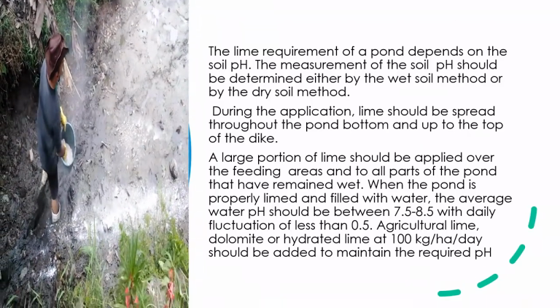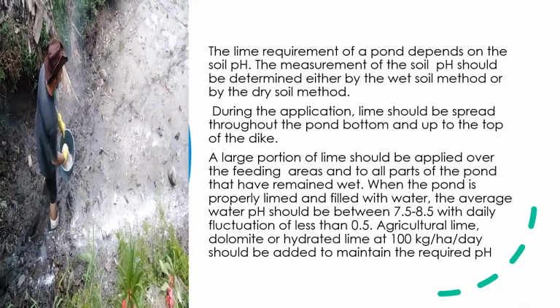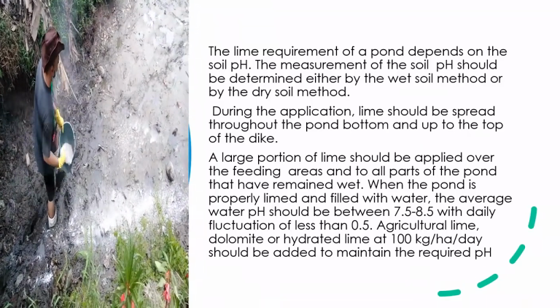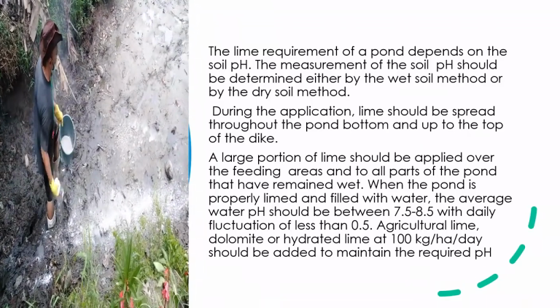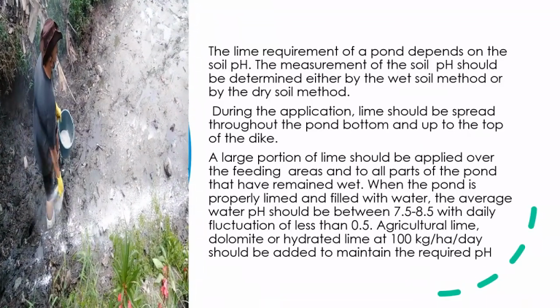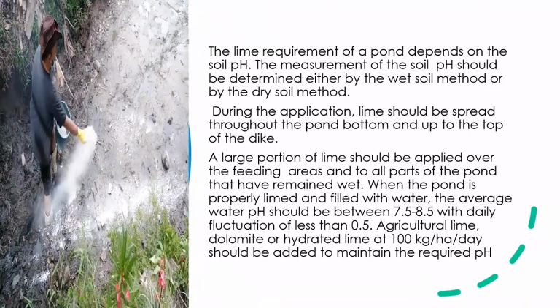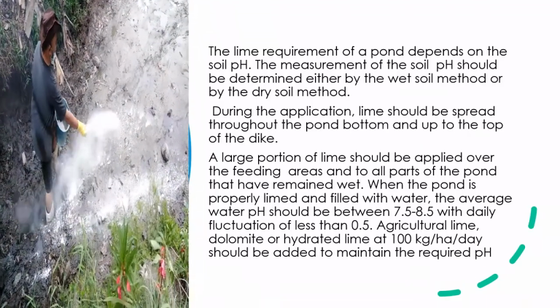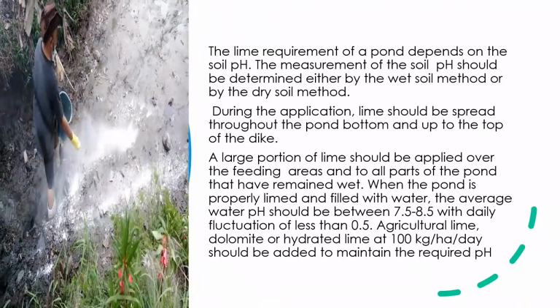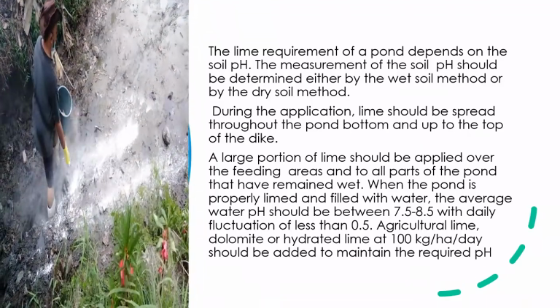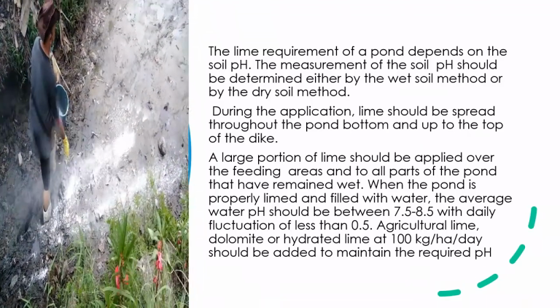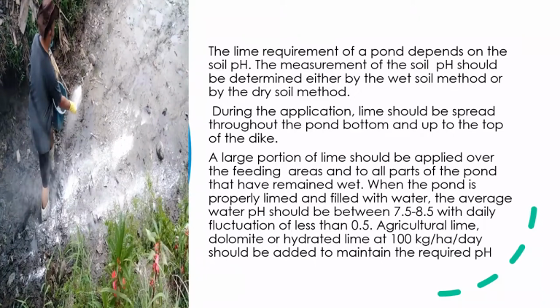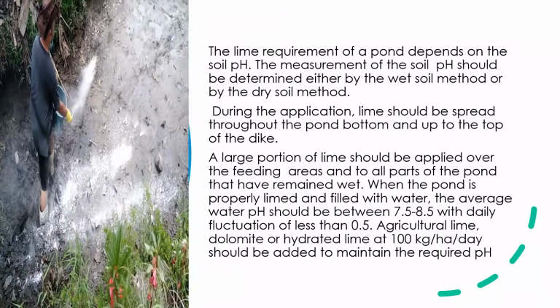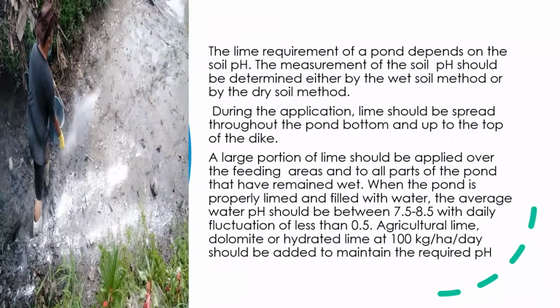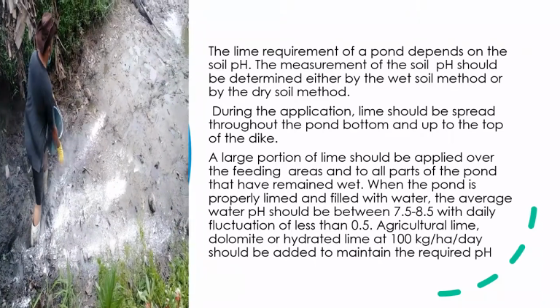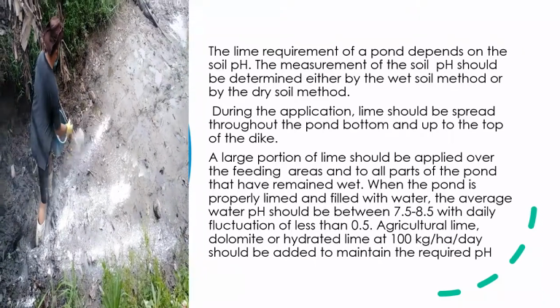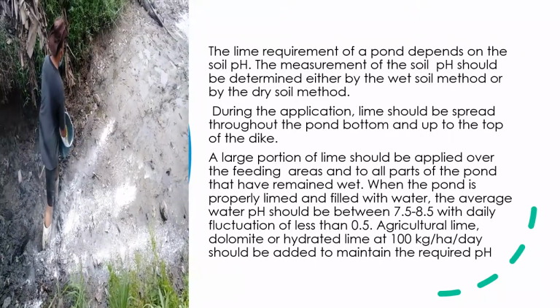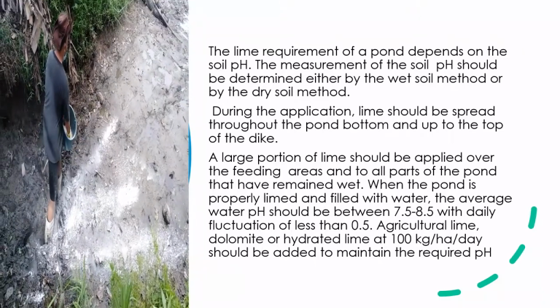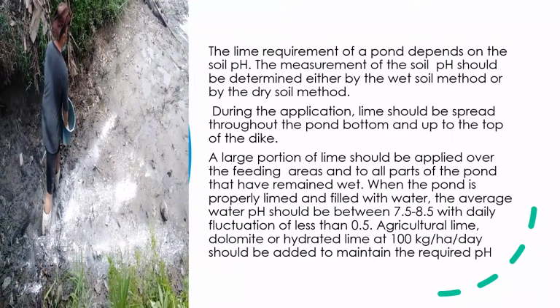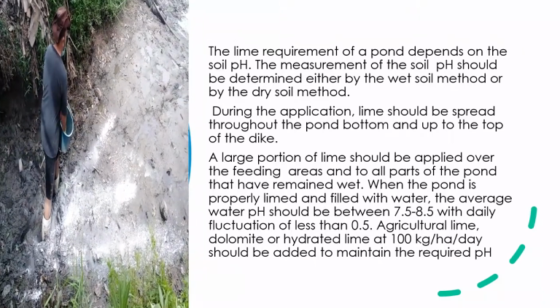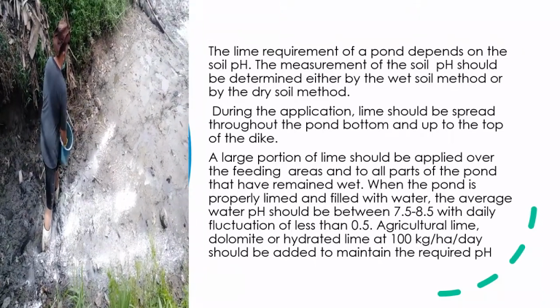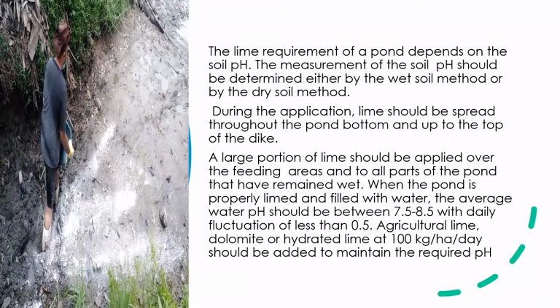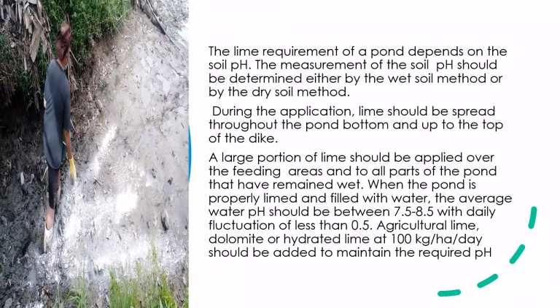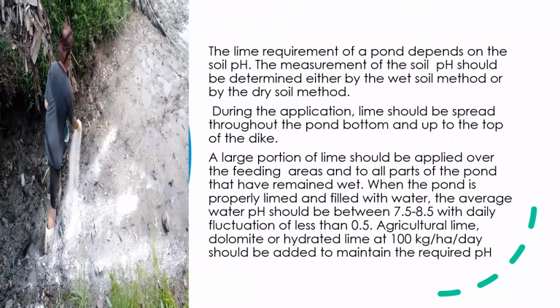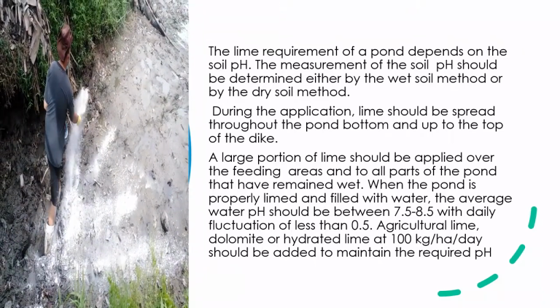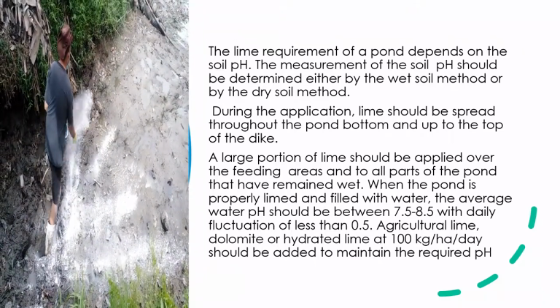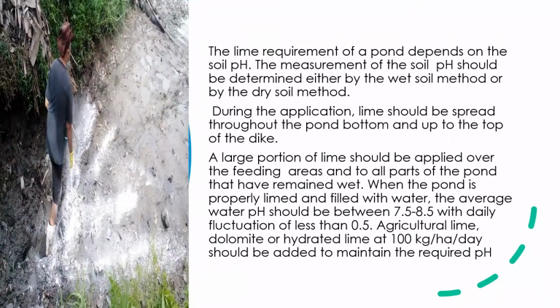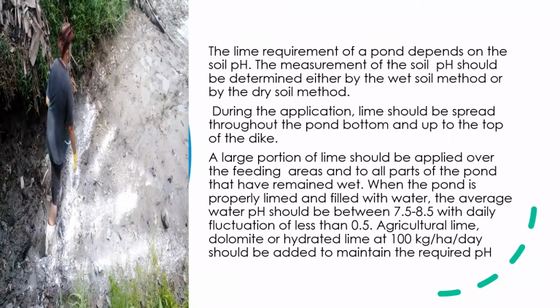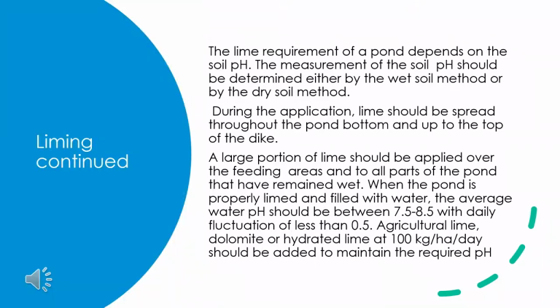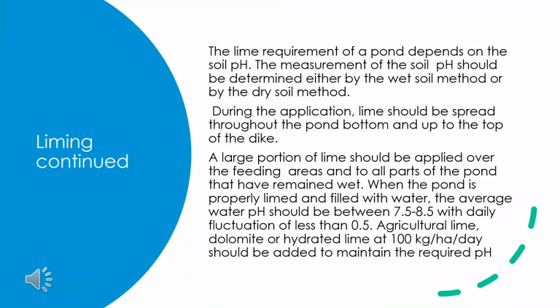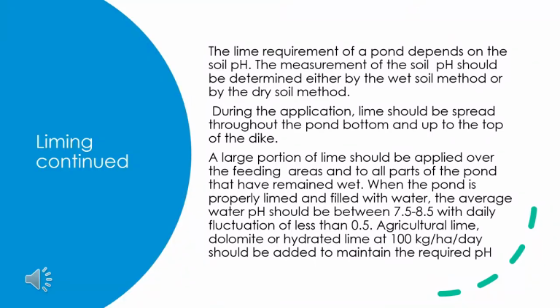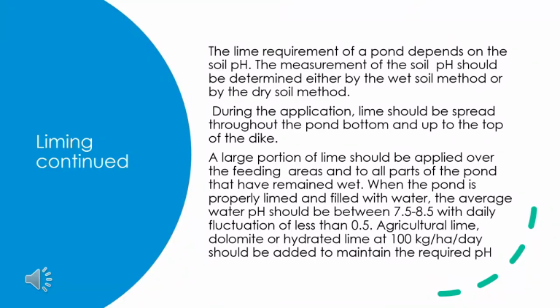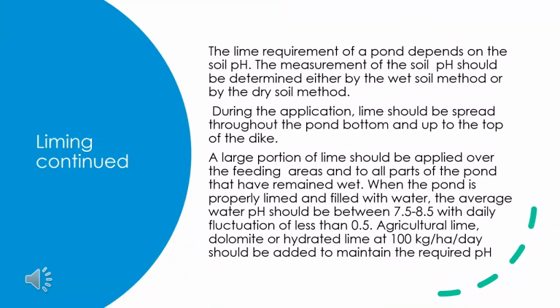Agricultural lime, dolomite, or hydrated lime at 100 kg per hectare should be added to maintain the required pH.